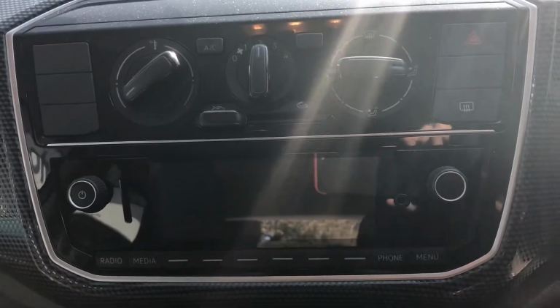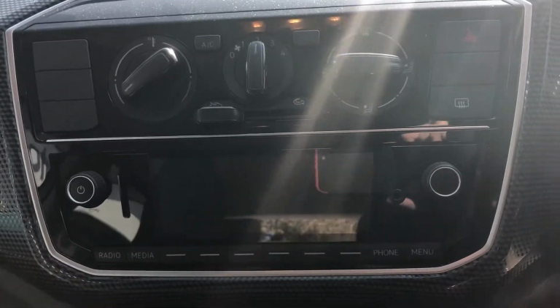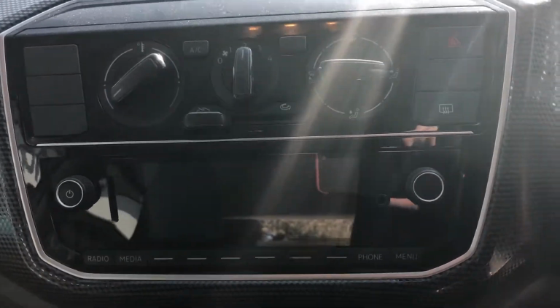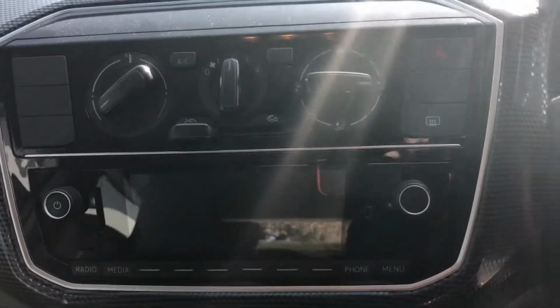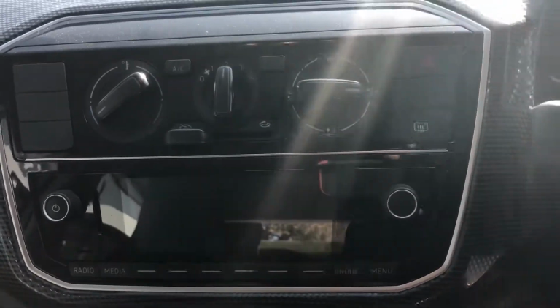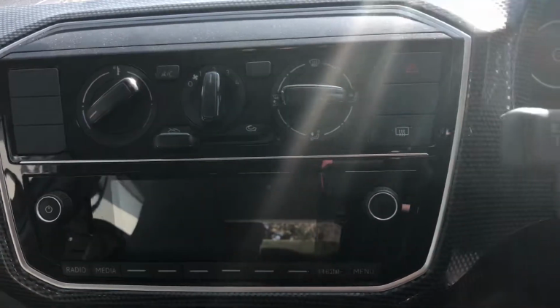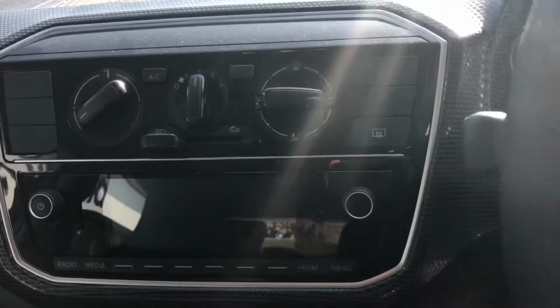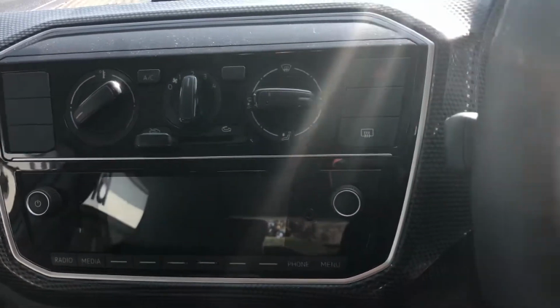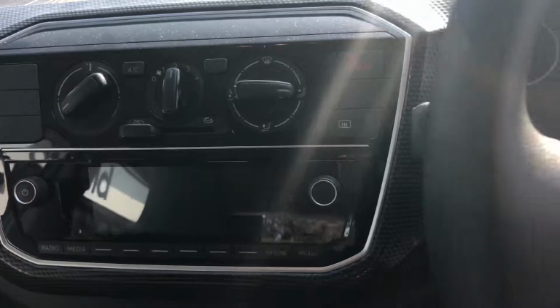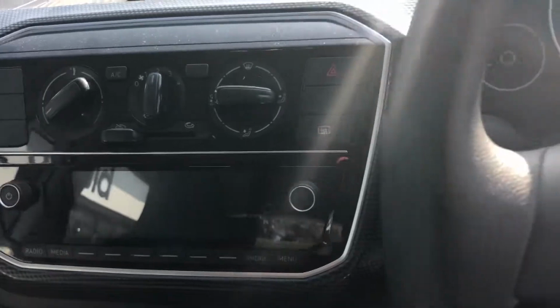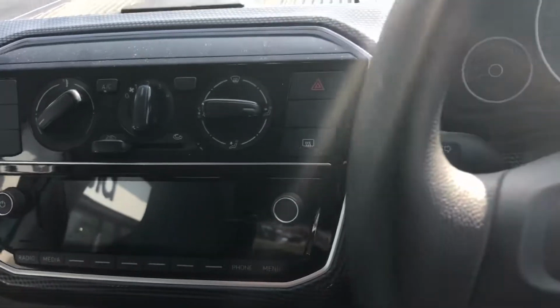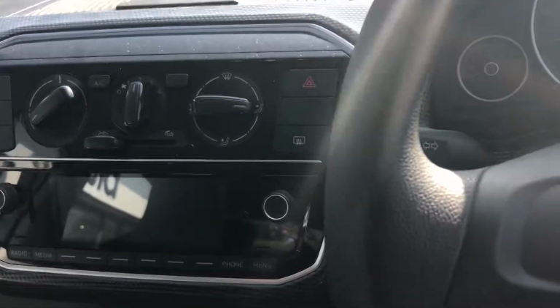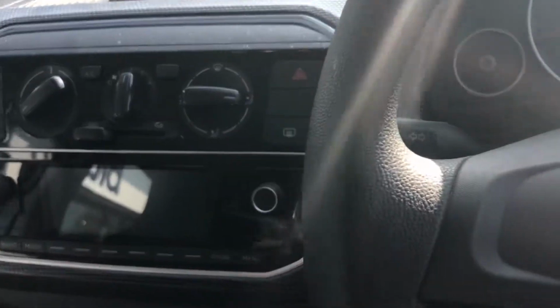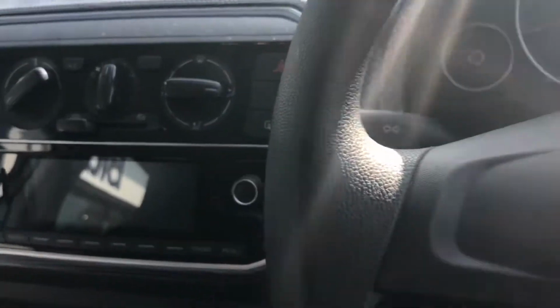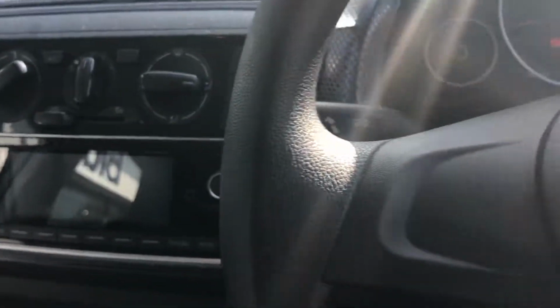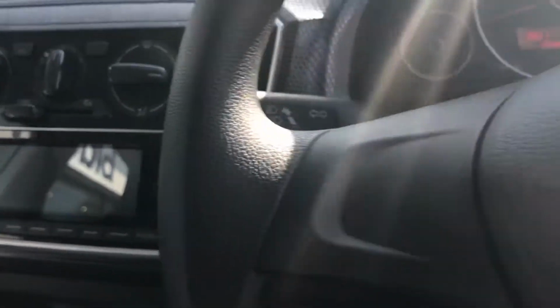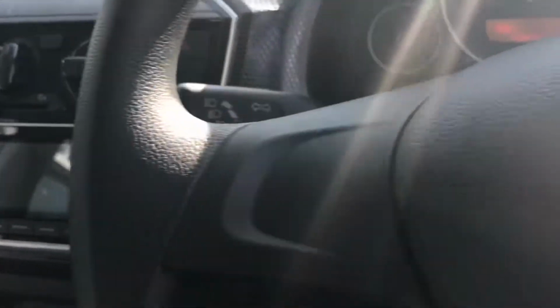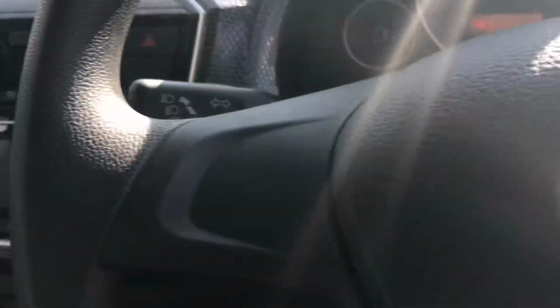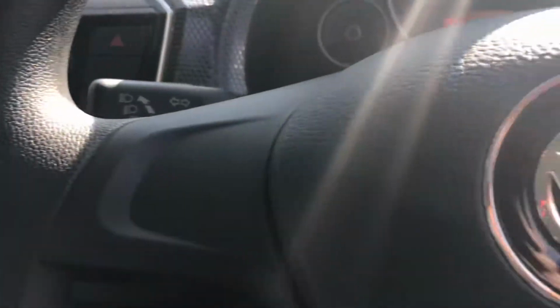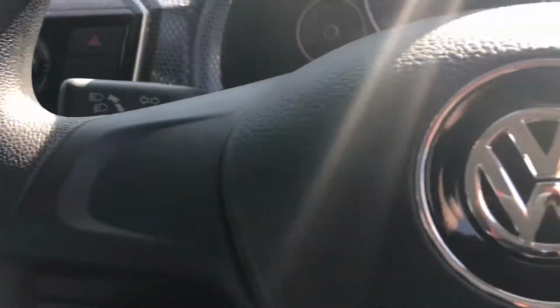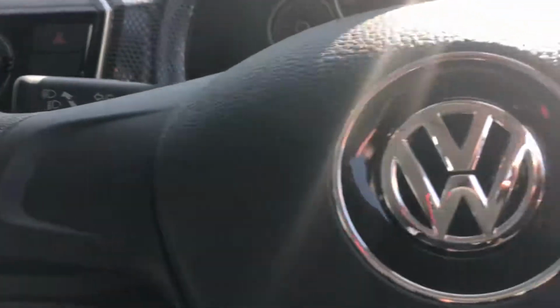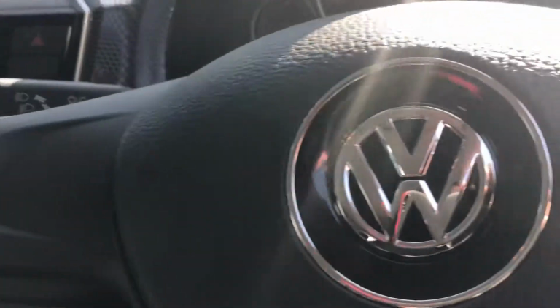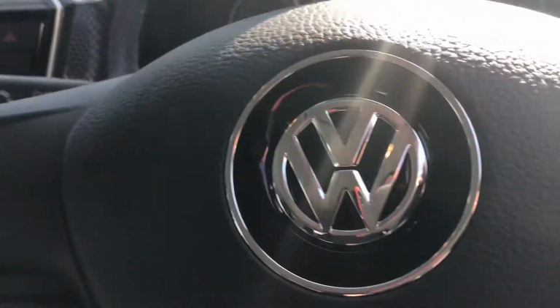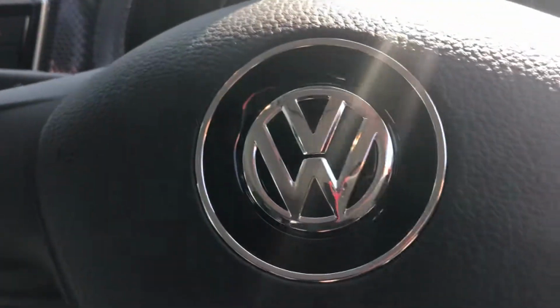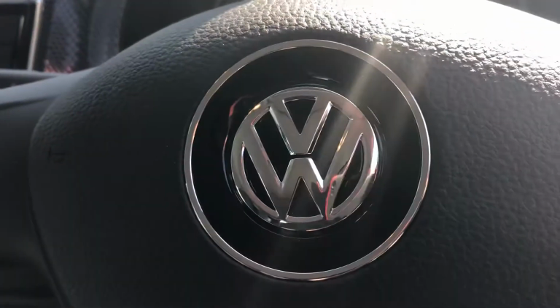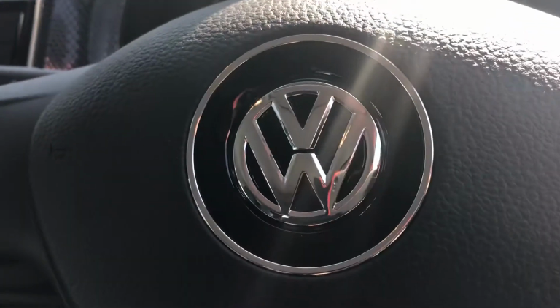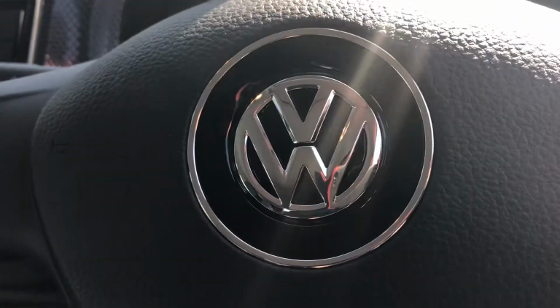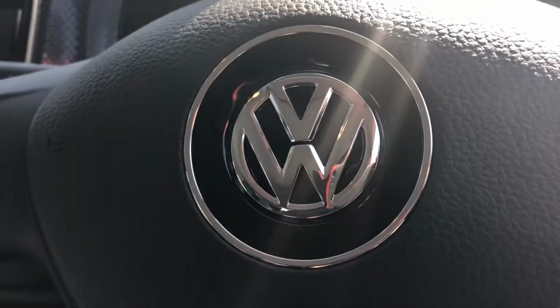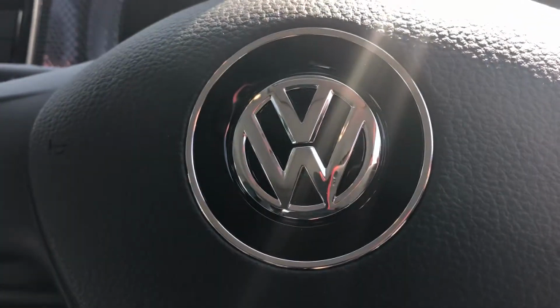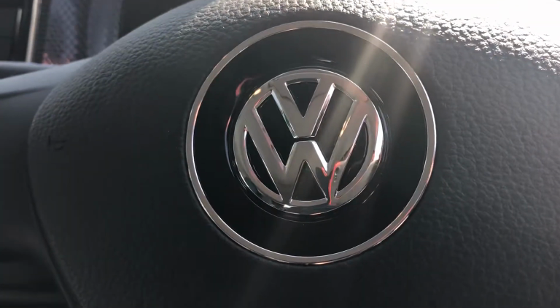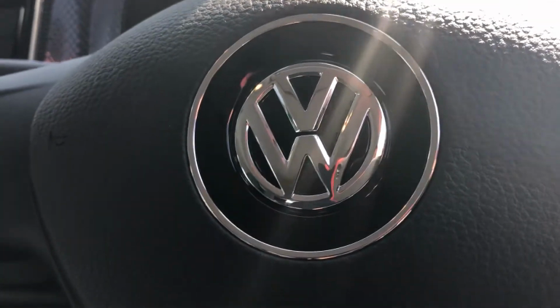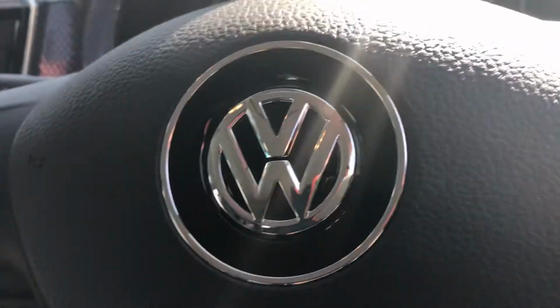If you've got any questions or would like to organize a test drive, please do give us a call on 01825 761 222.